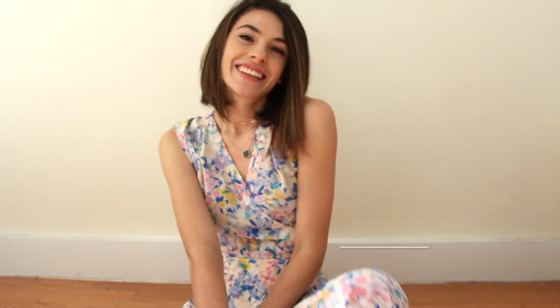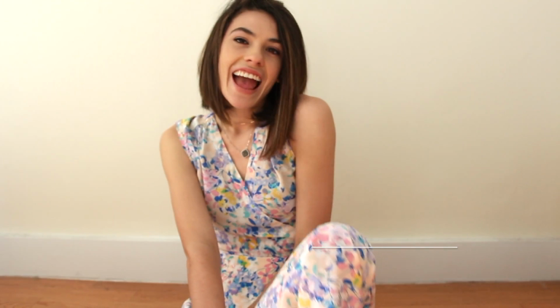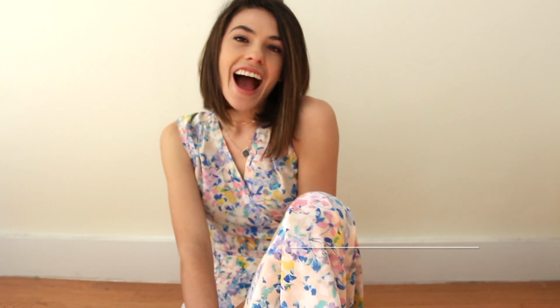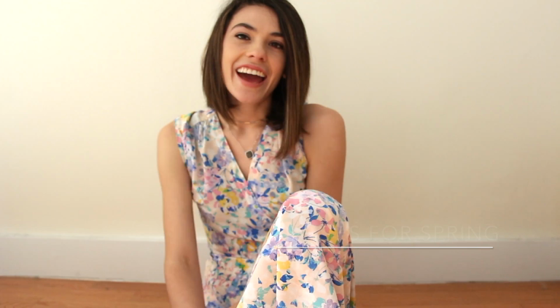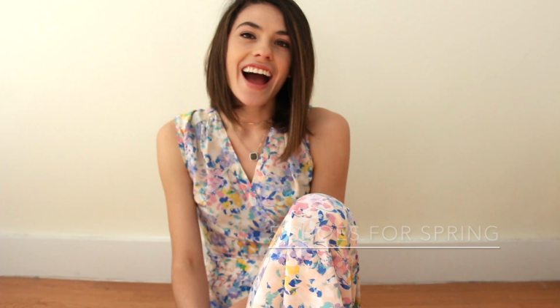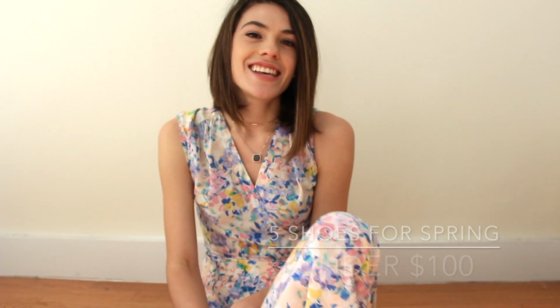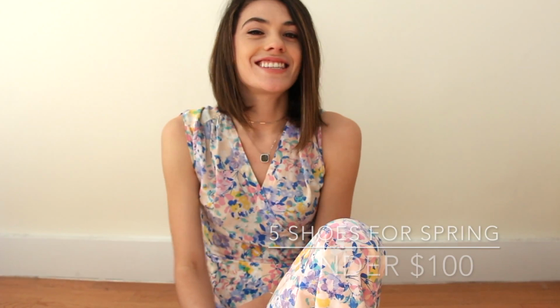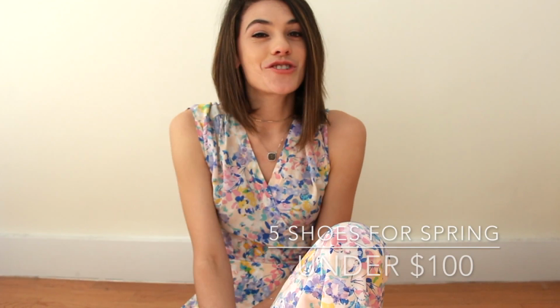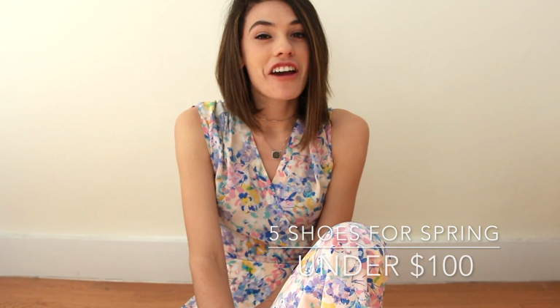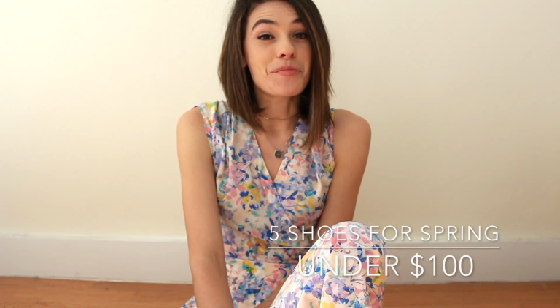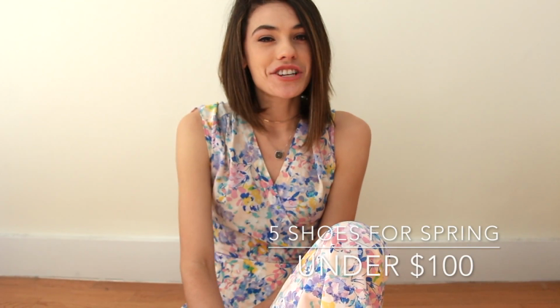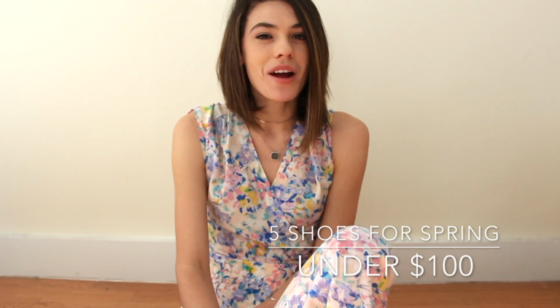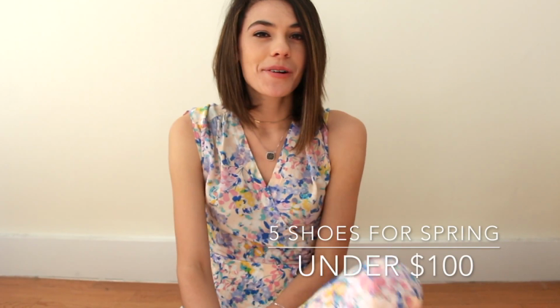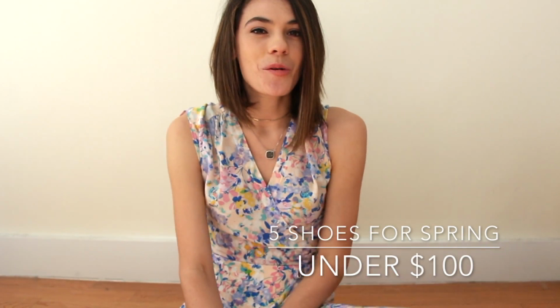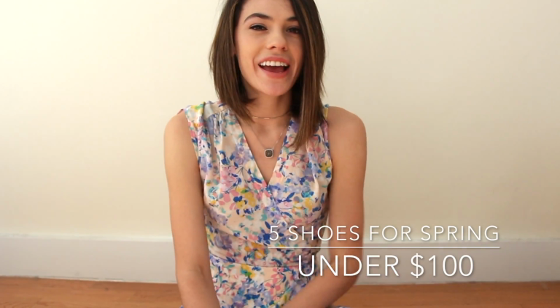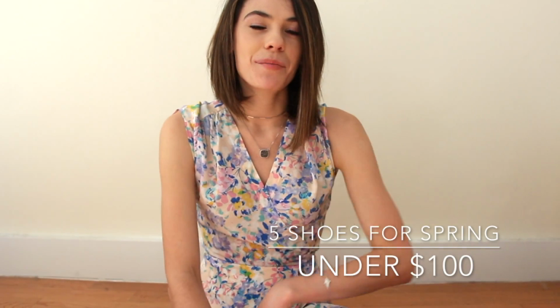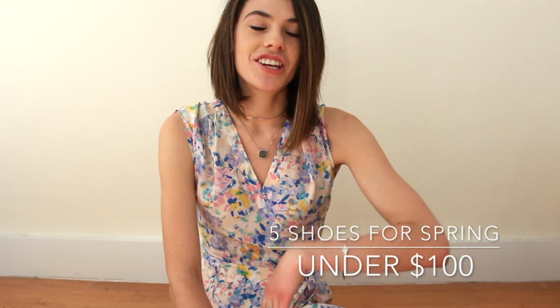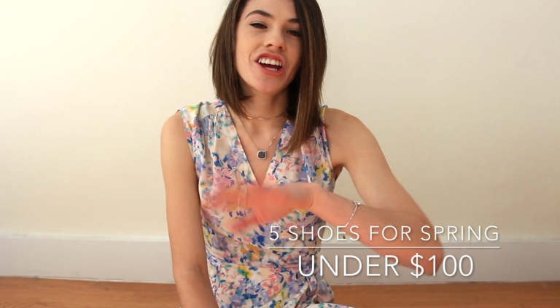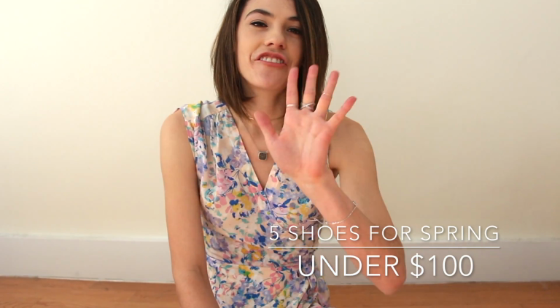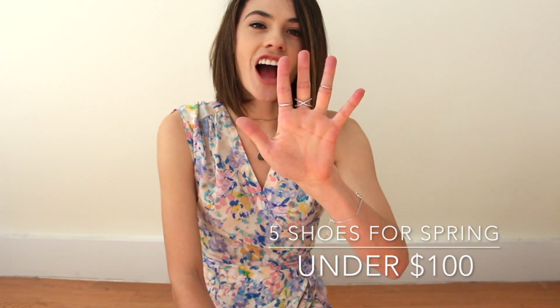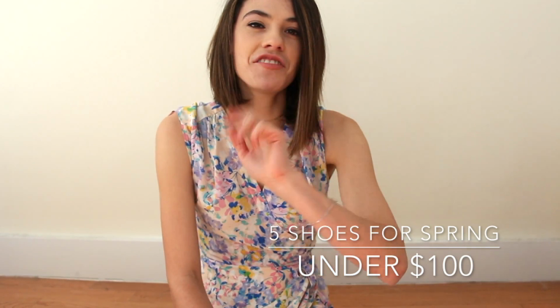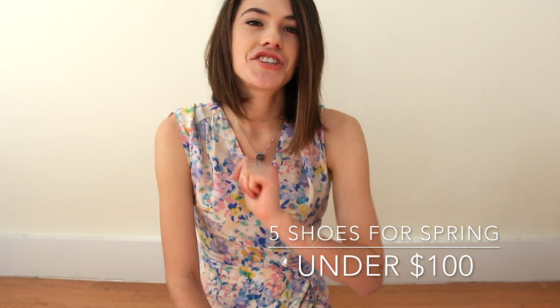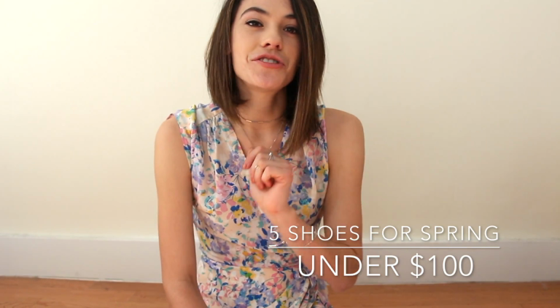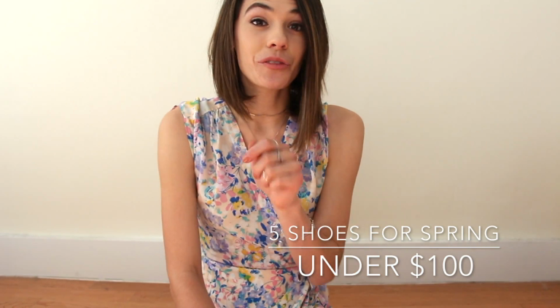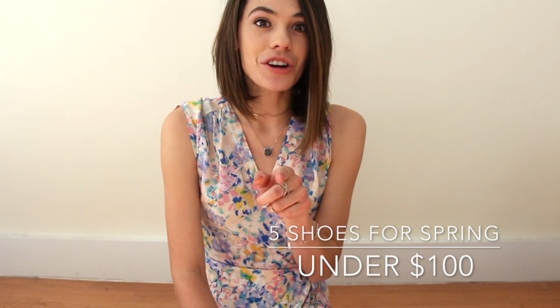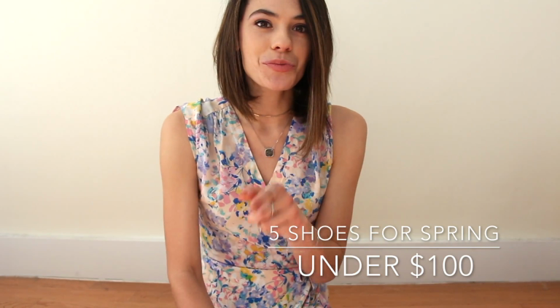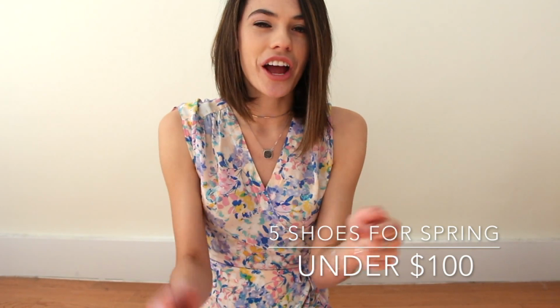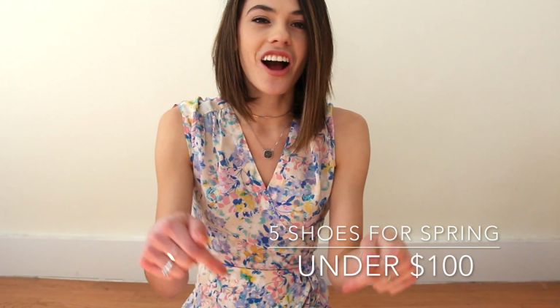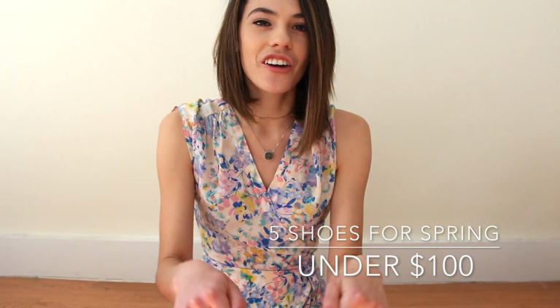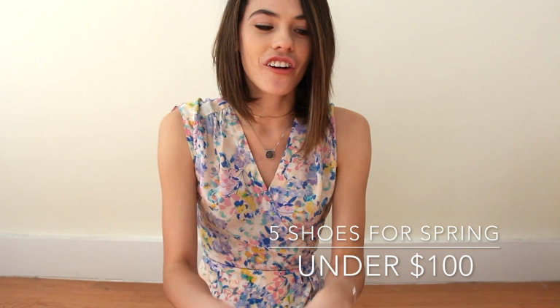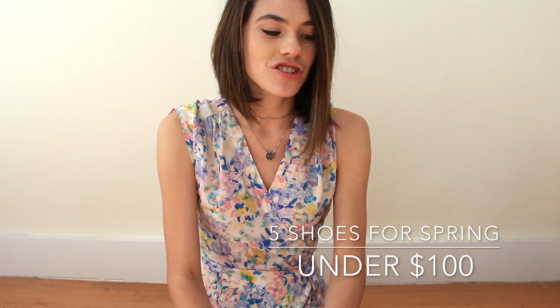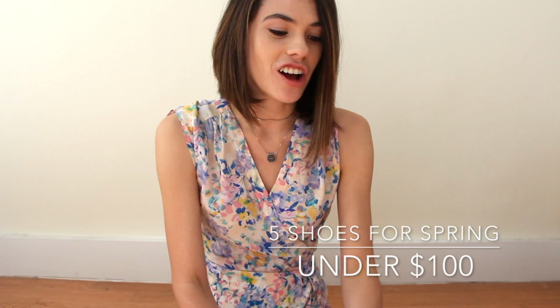Hi guys, it's Andrea from Pretty Proper Quaint and I'm going to share 5 shoes for spring under $100.